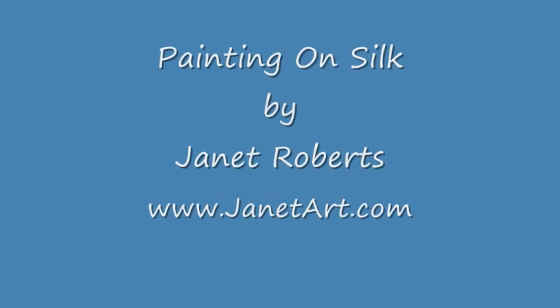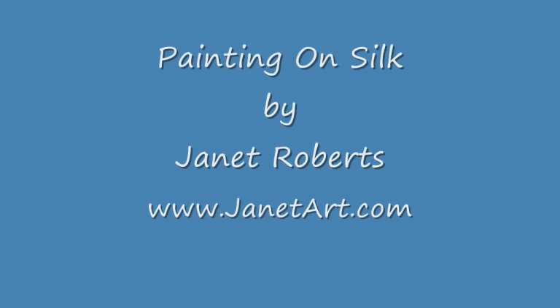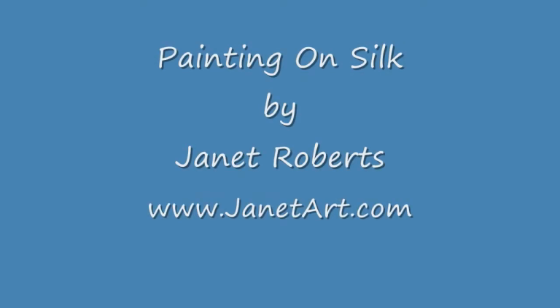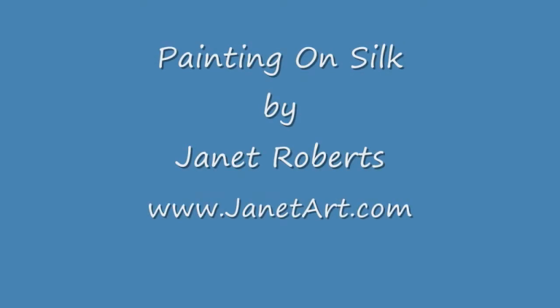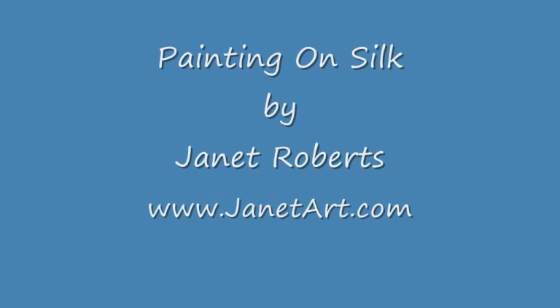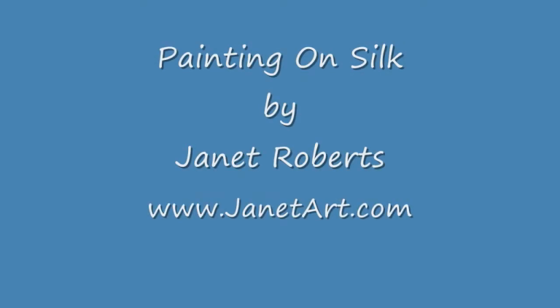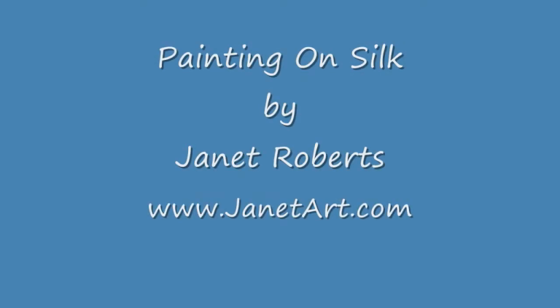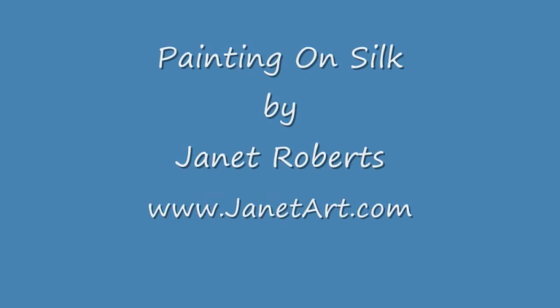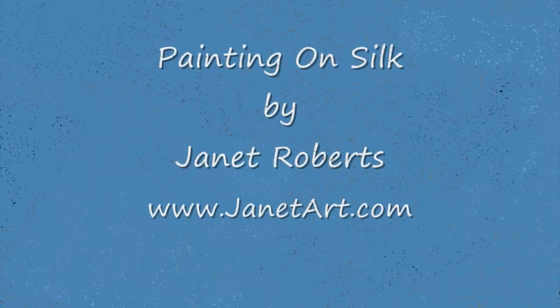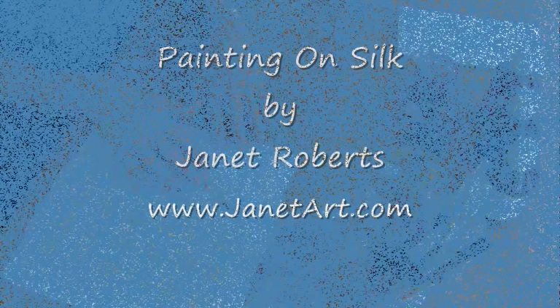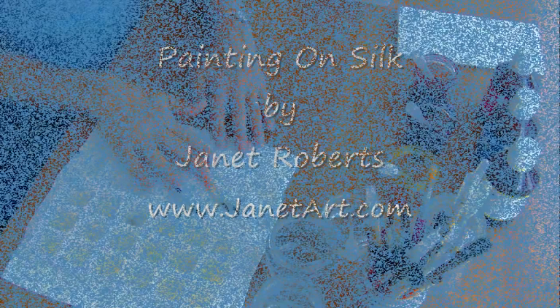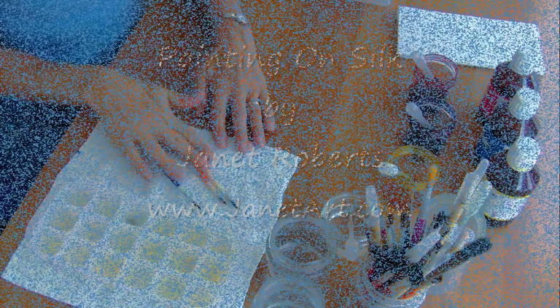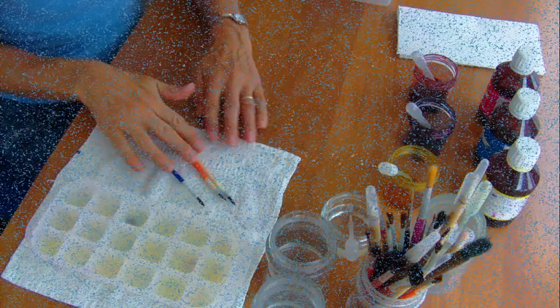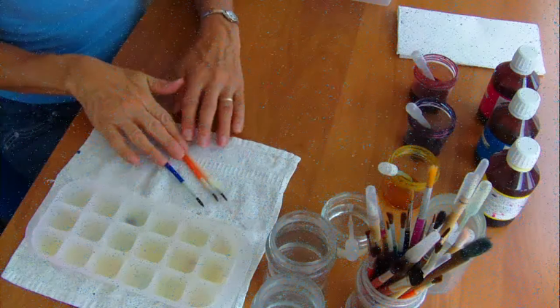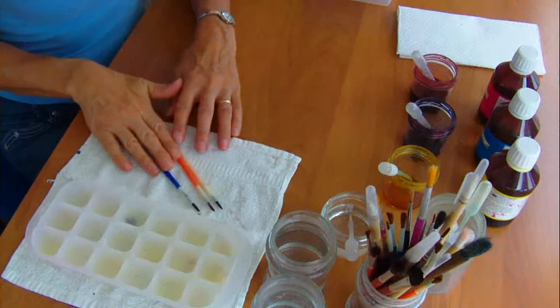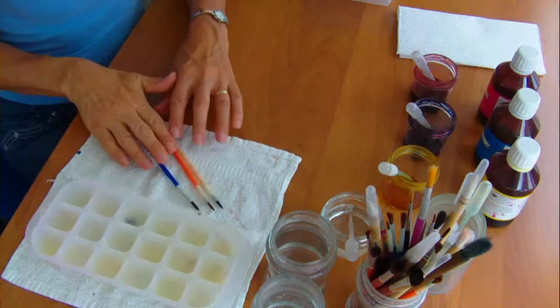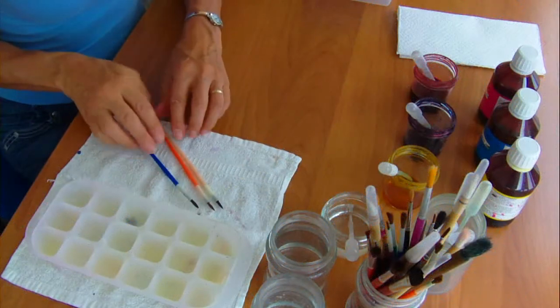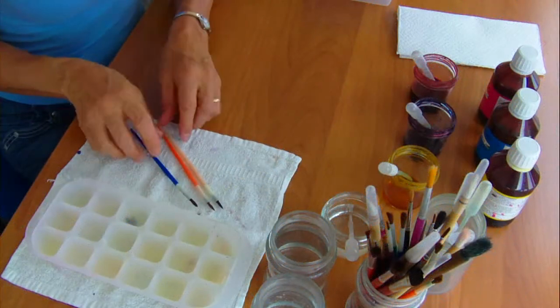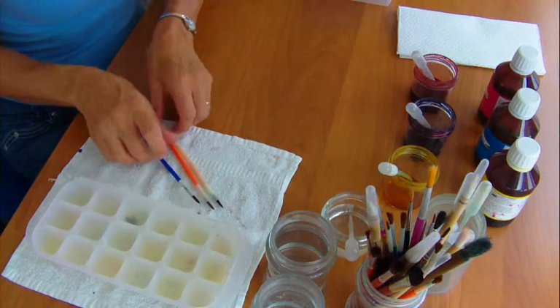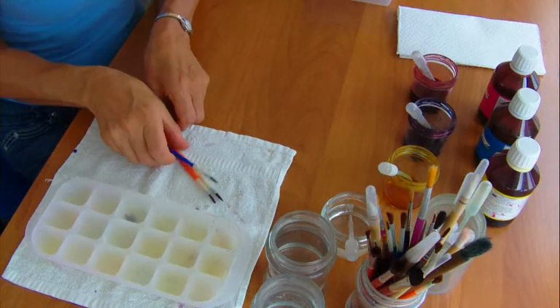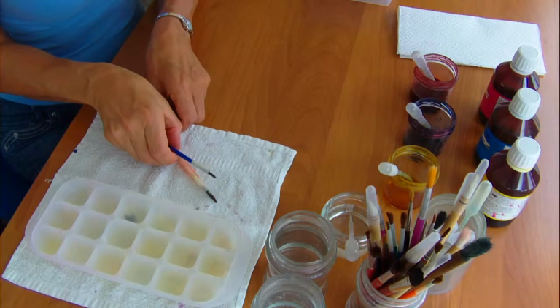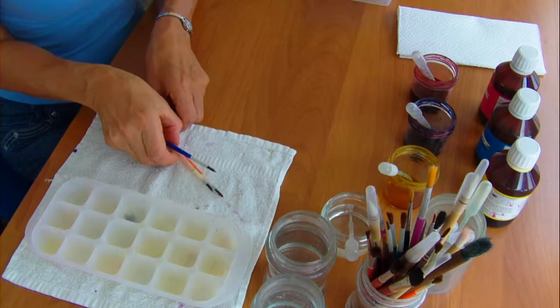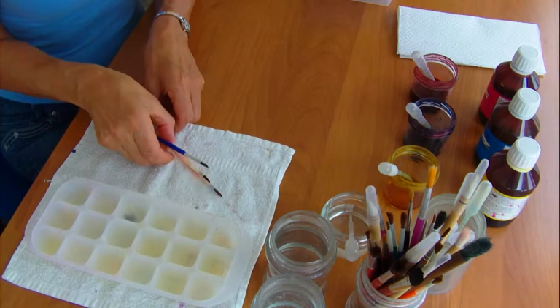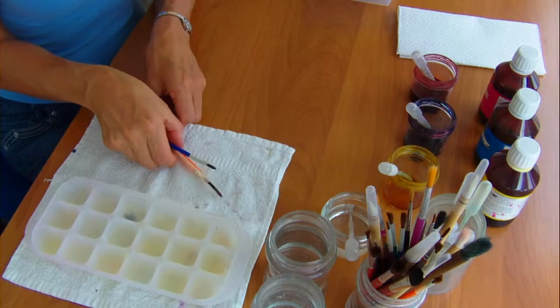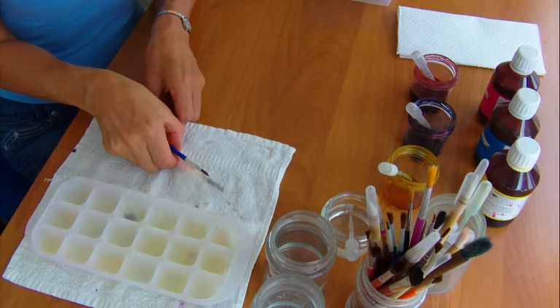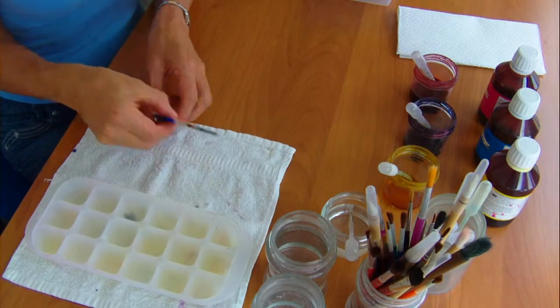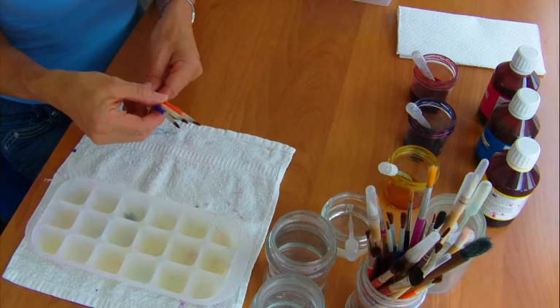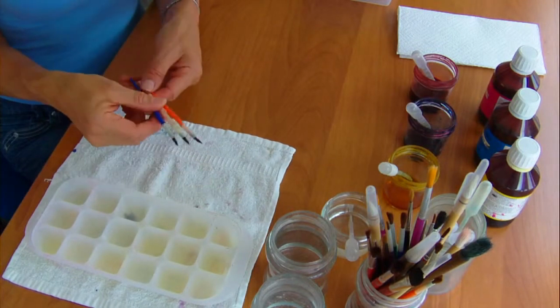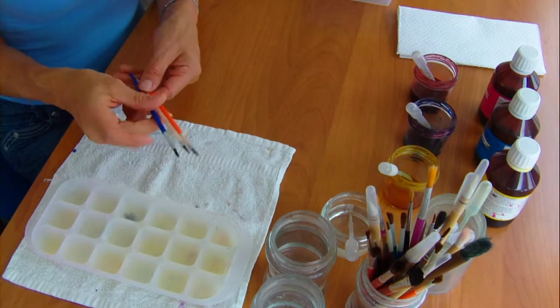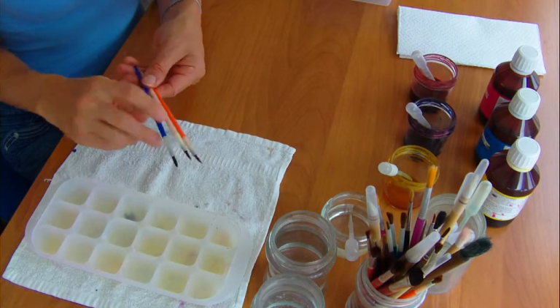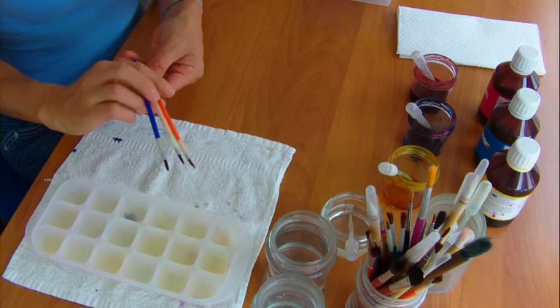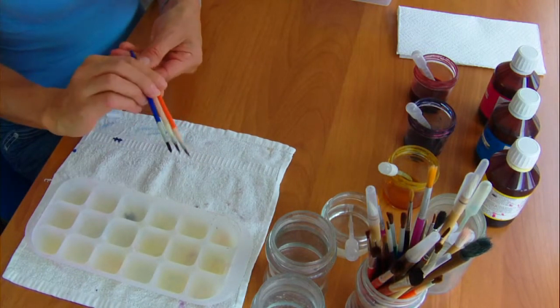Hello, my name is Janet Roberts. I'm going to show you how to paint a simple project on silk.